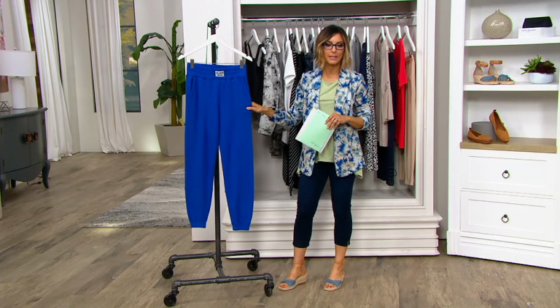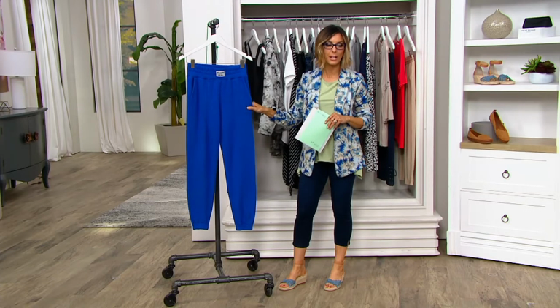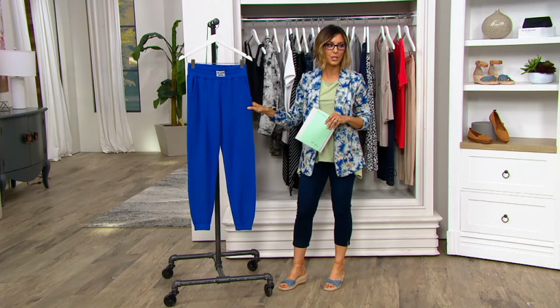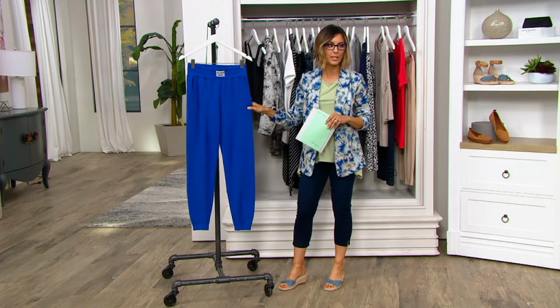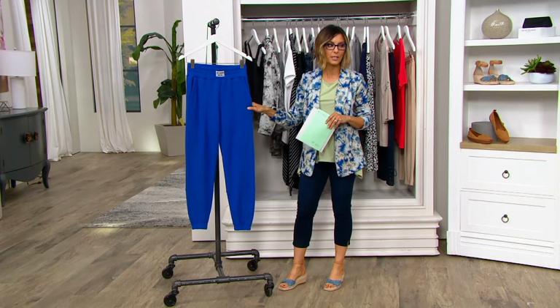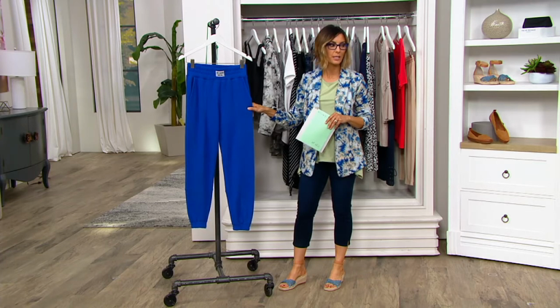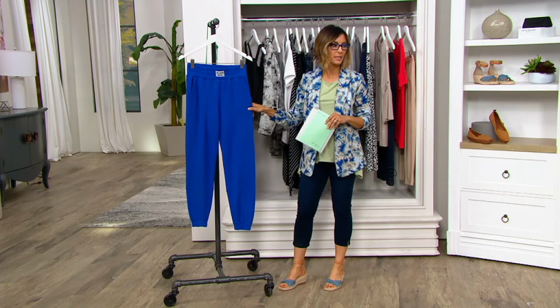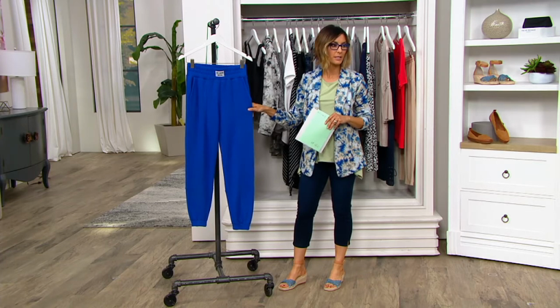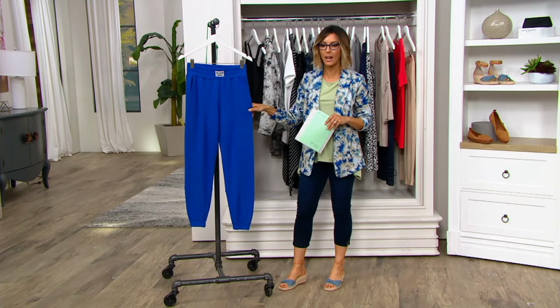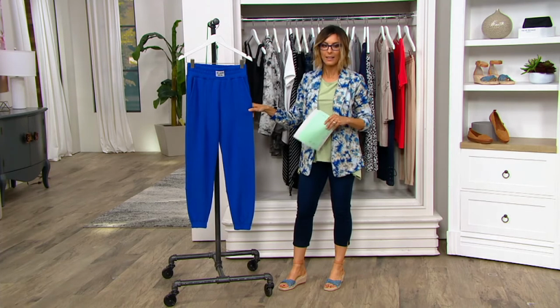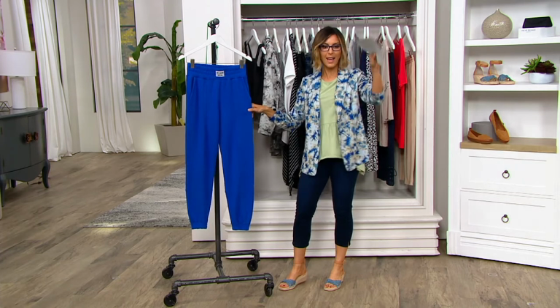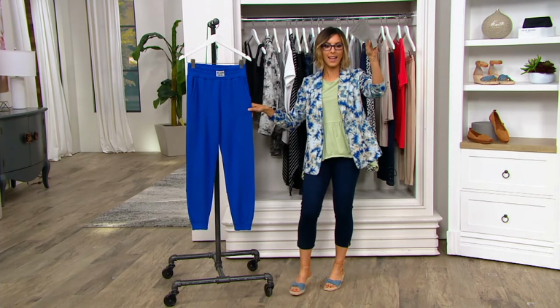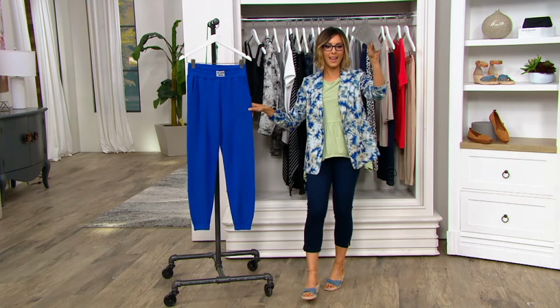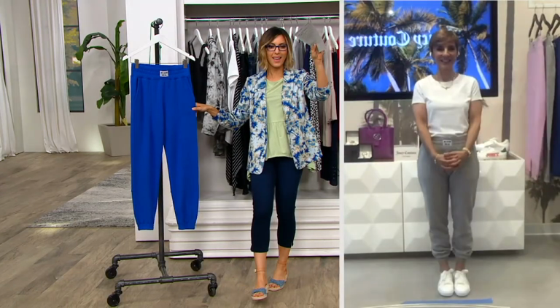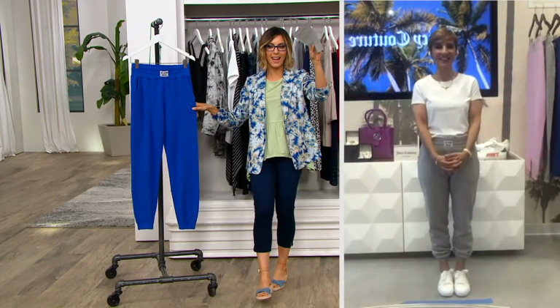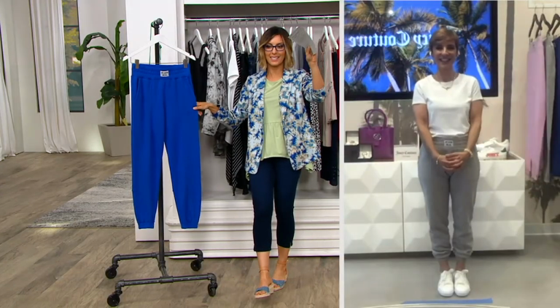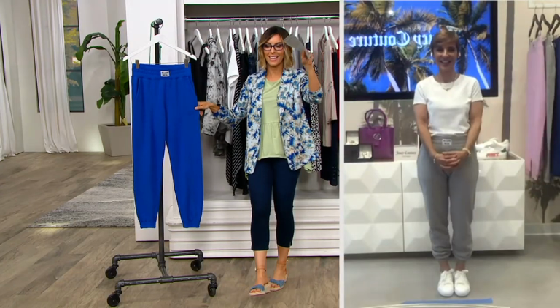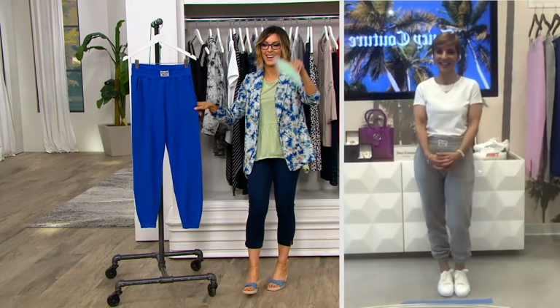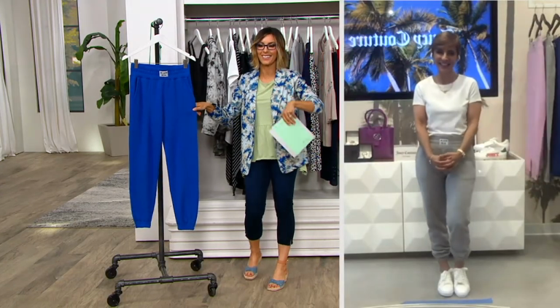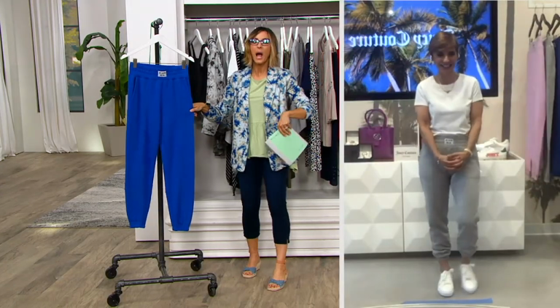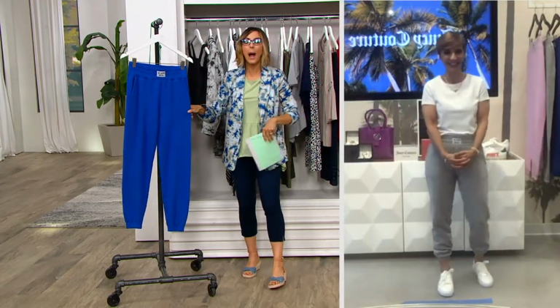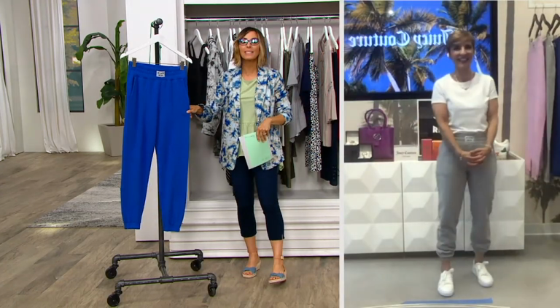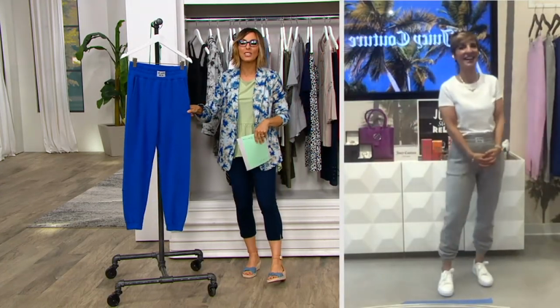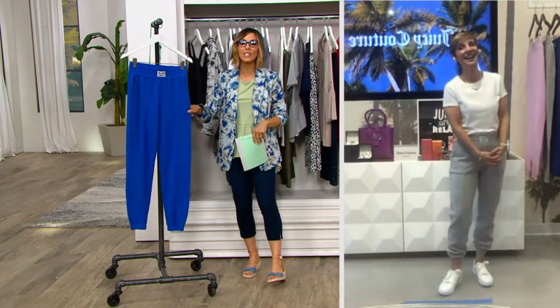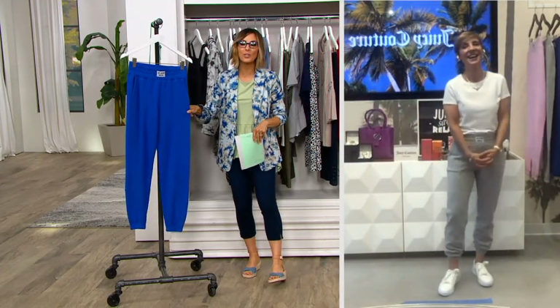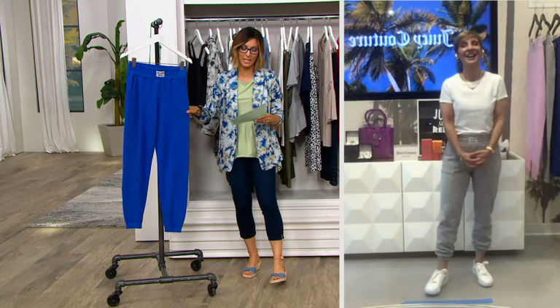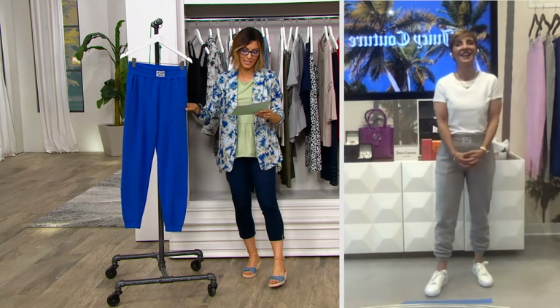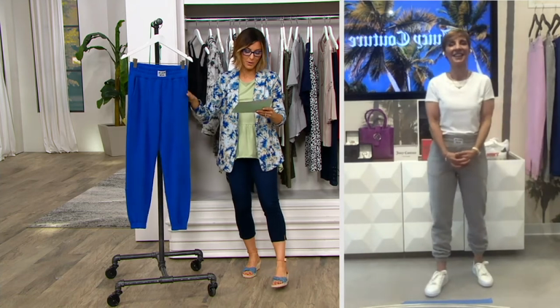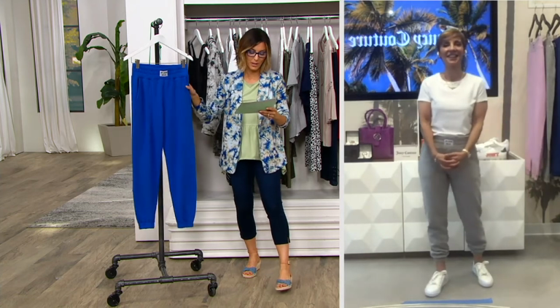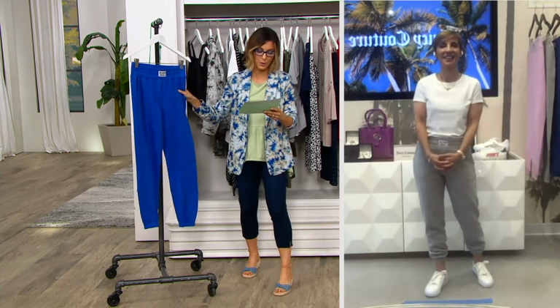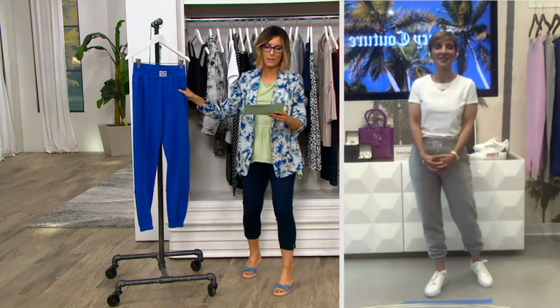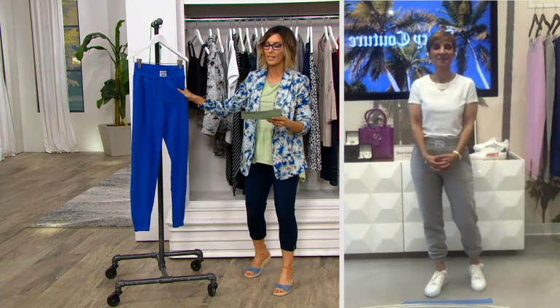Natasha, are you there? Yes, I am. Hi there, Amy. I see you now. Natasha, thanks for joining us. I'm so glad that you could be here.